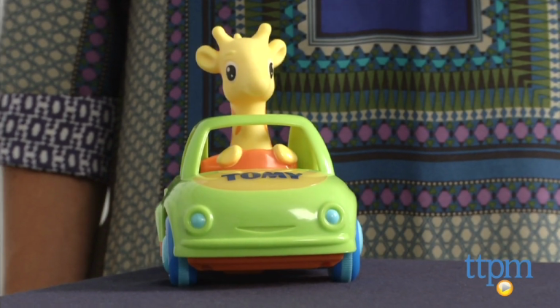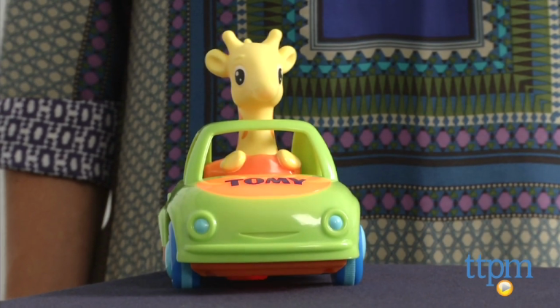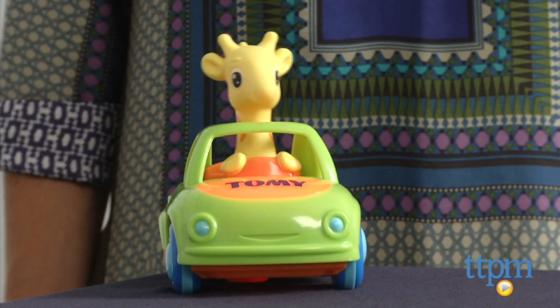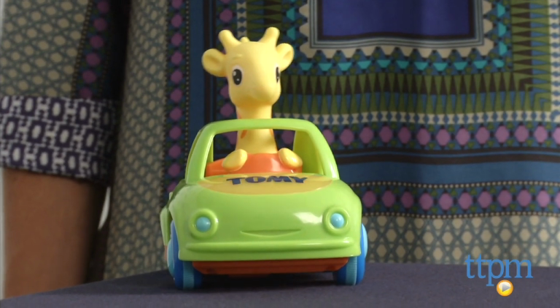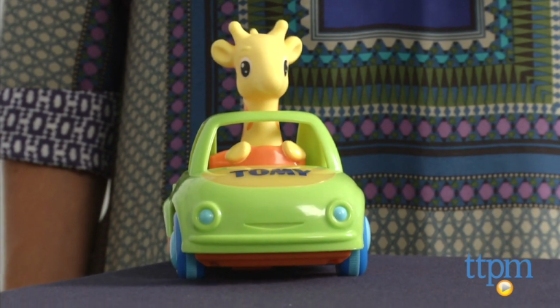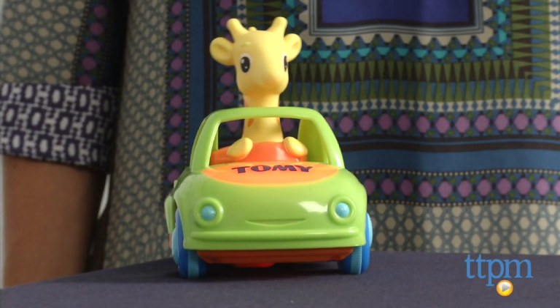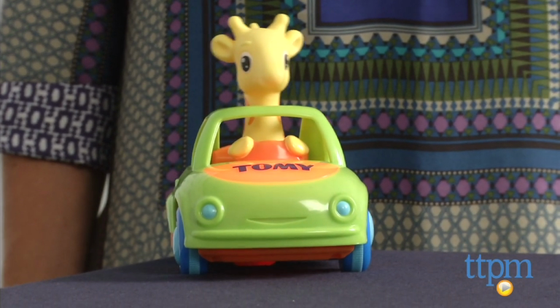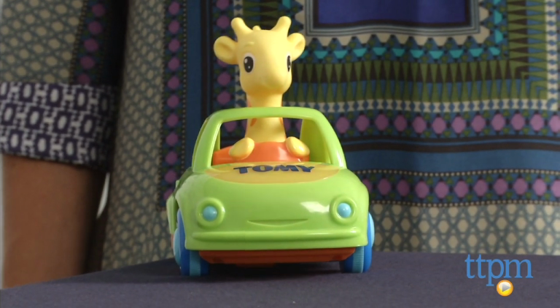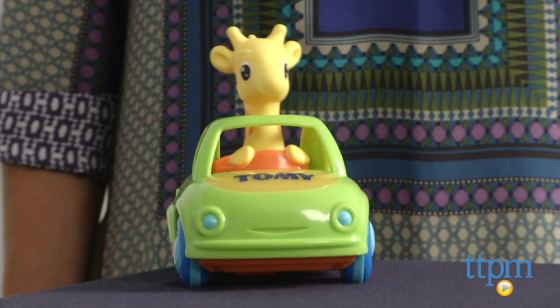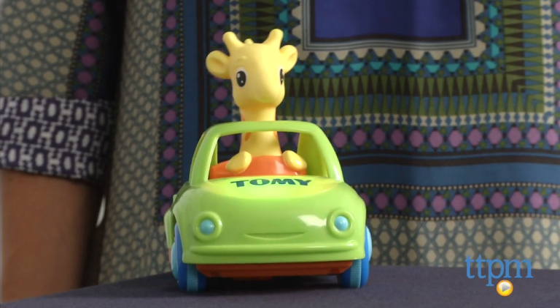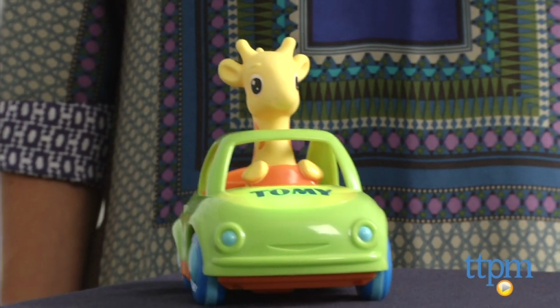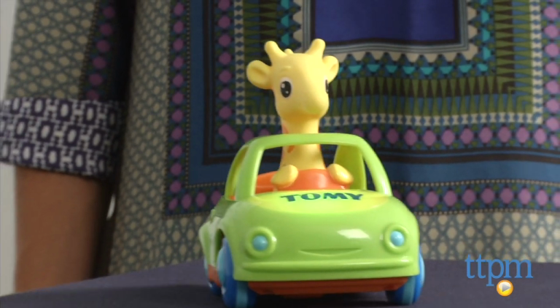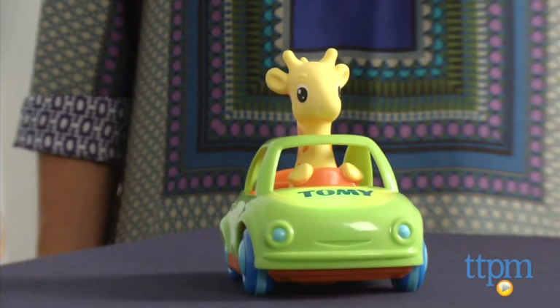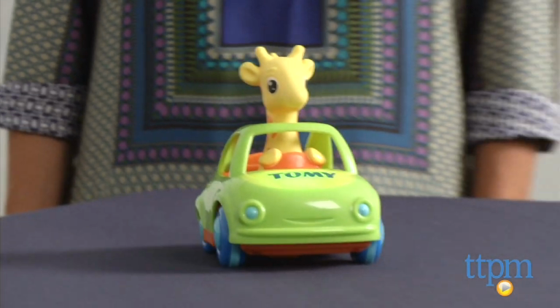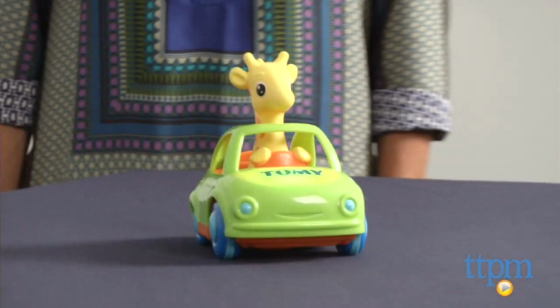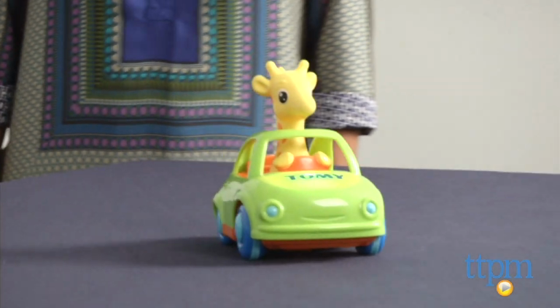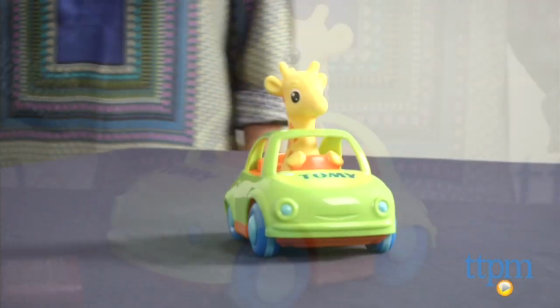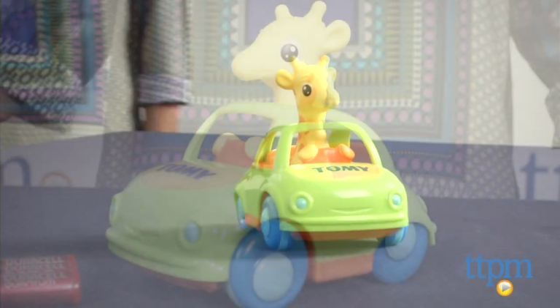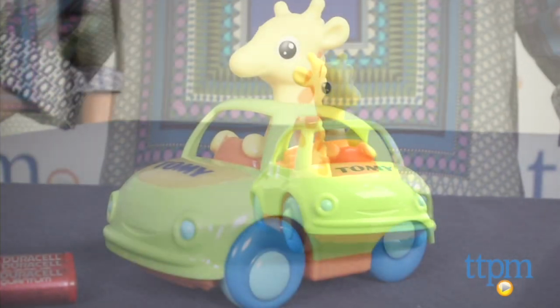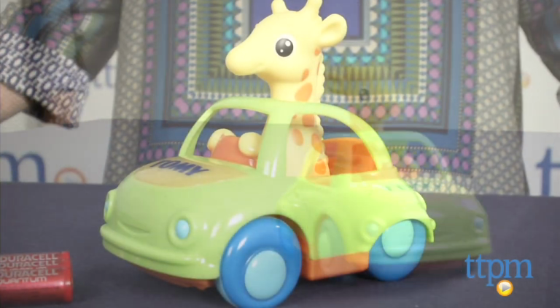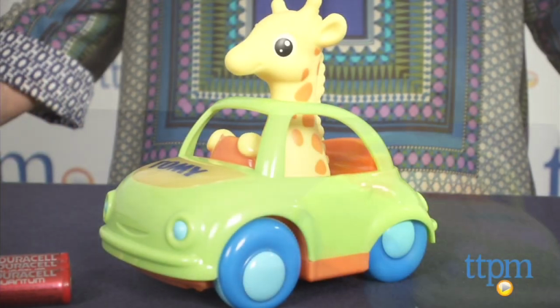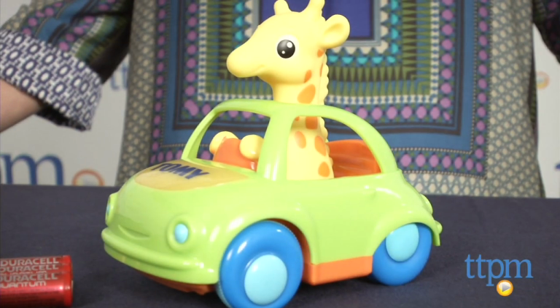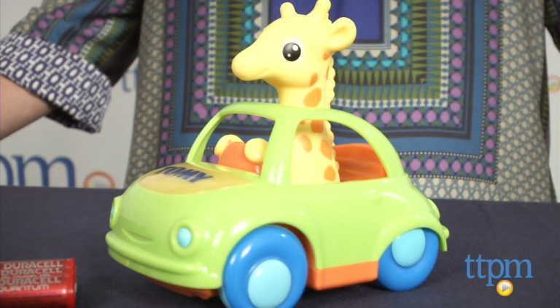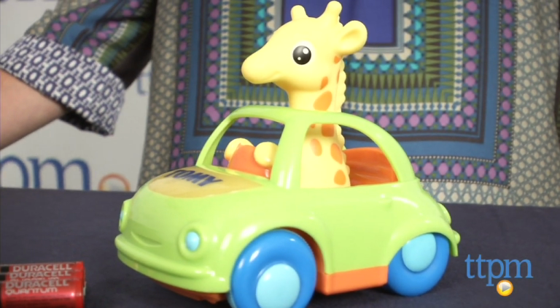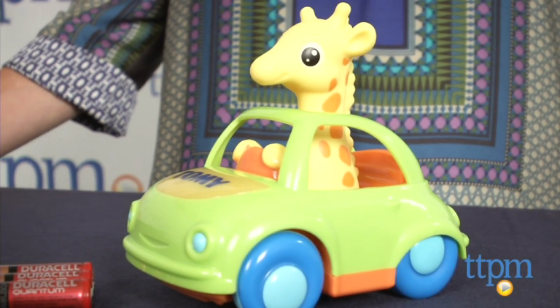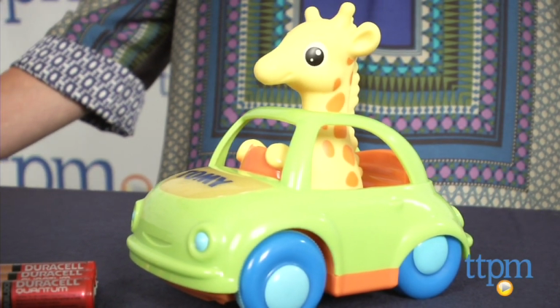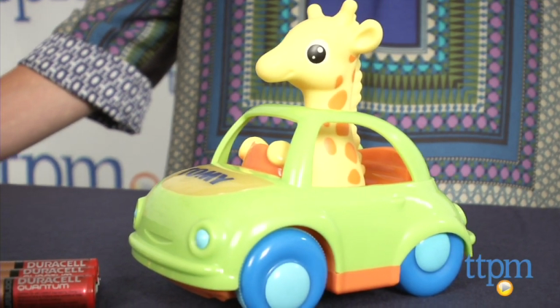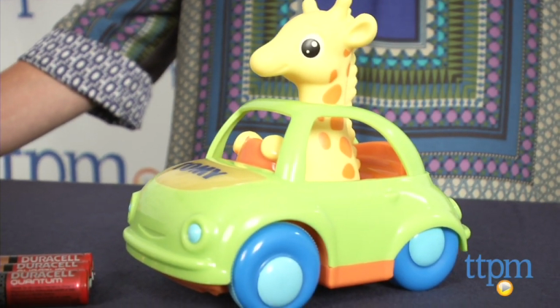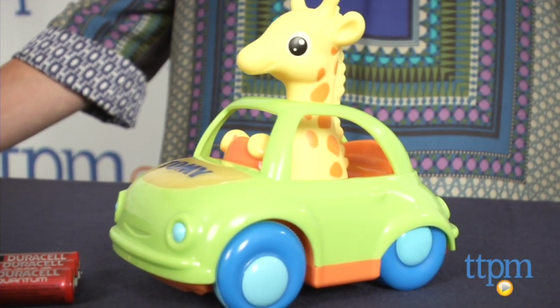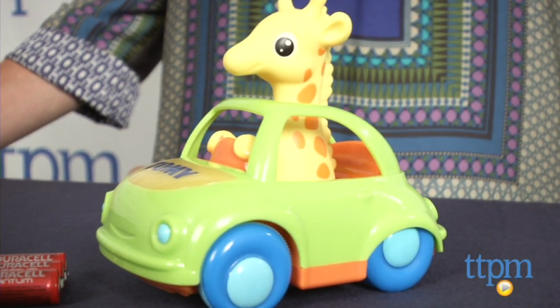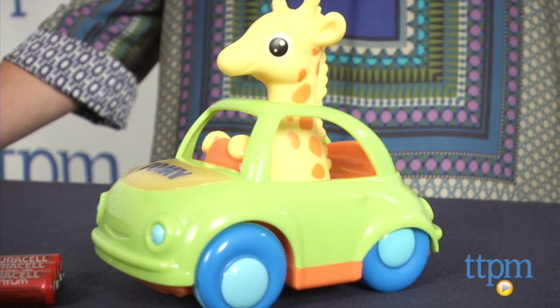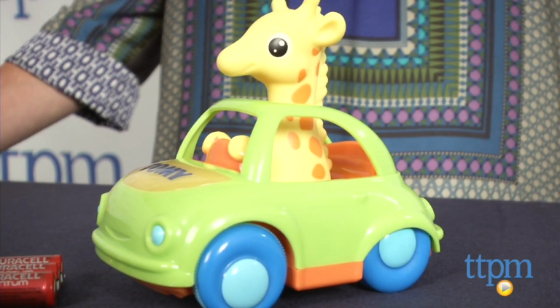Fun, simple and easy to use, the Ready Steady Musical Giraffe prompts crawling and walking, and teaches cause and effect.